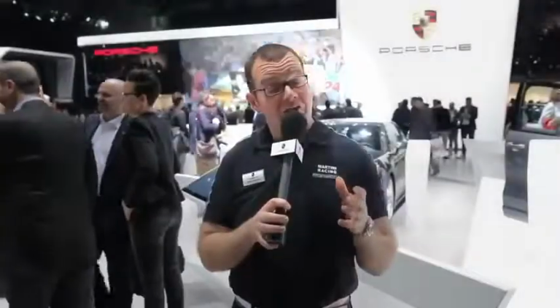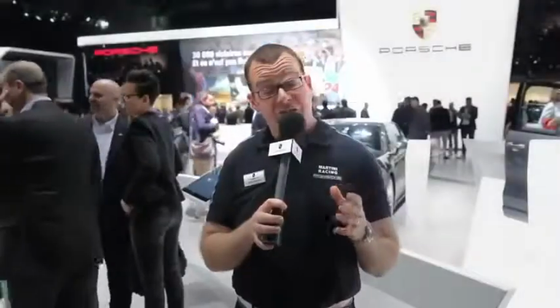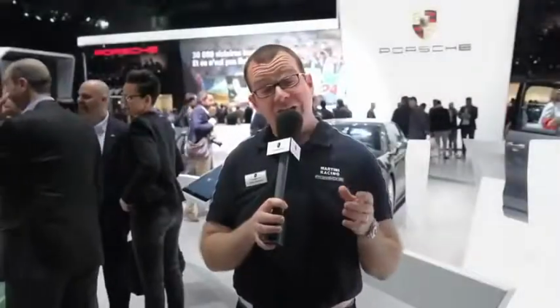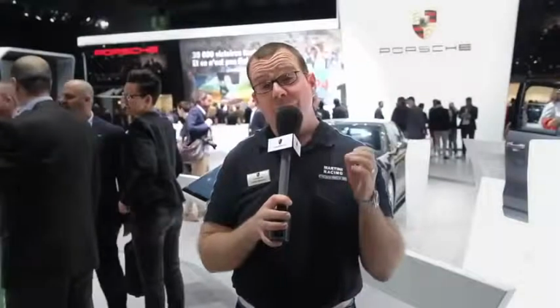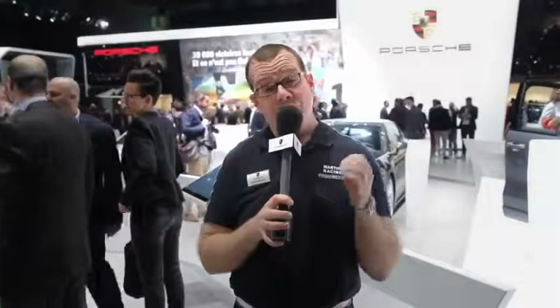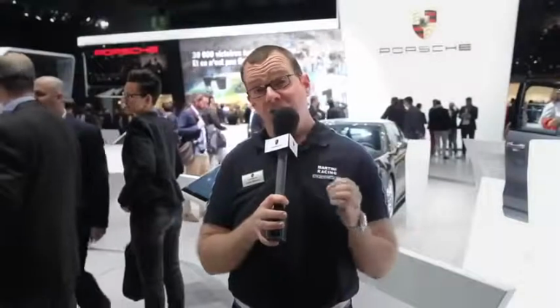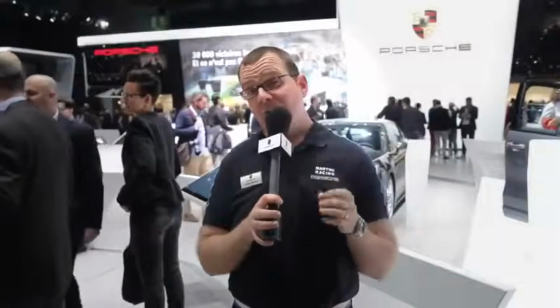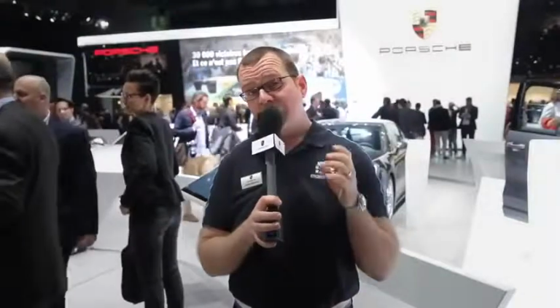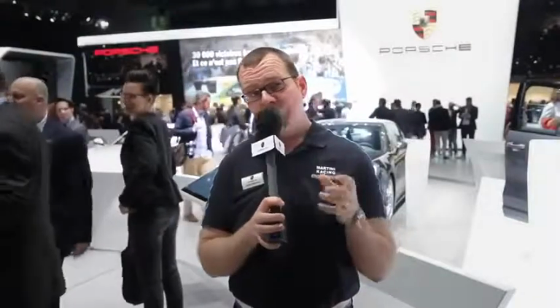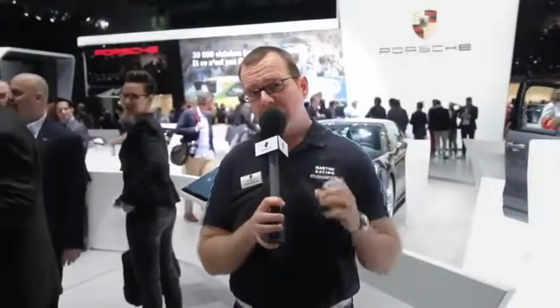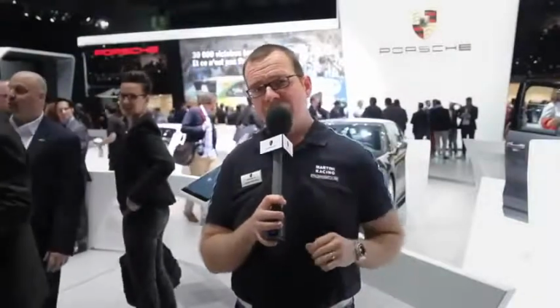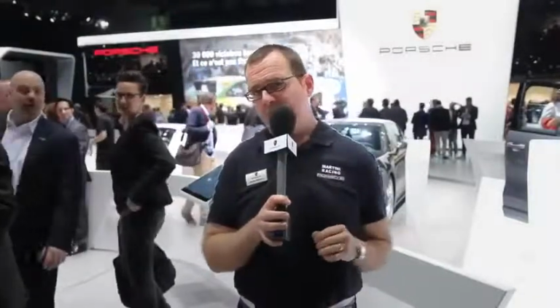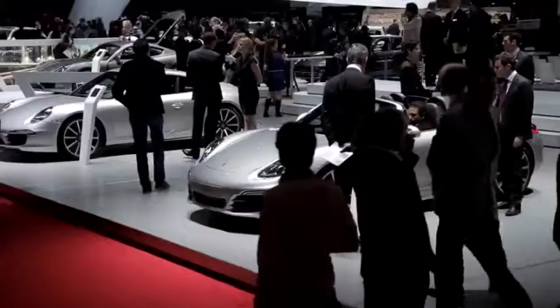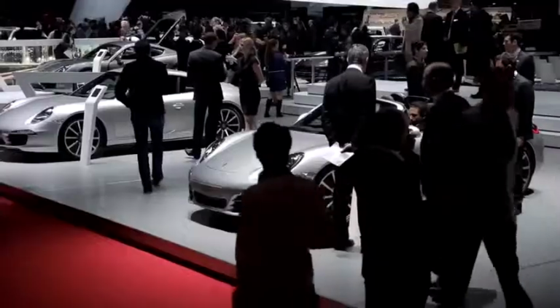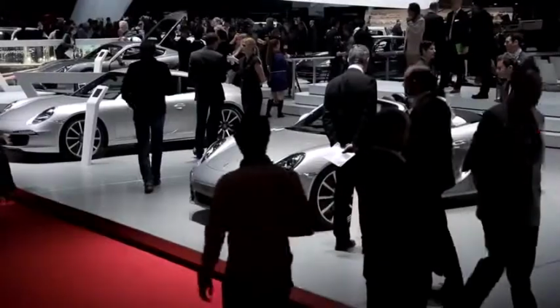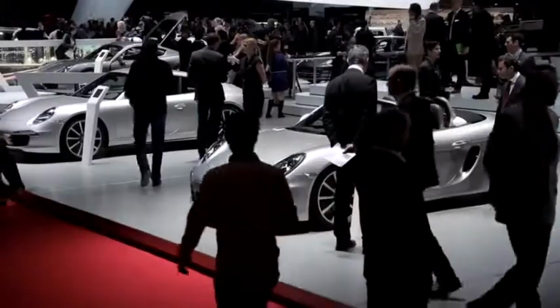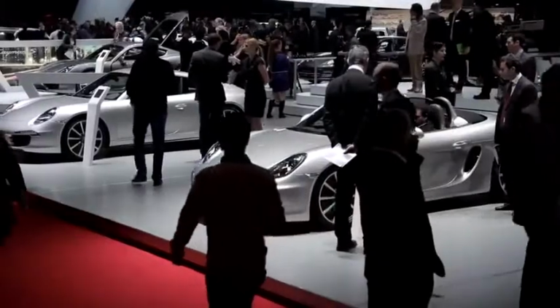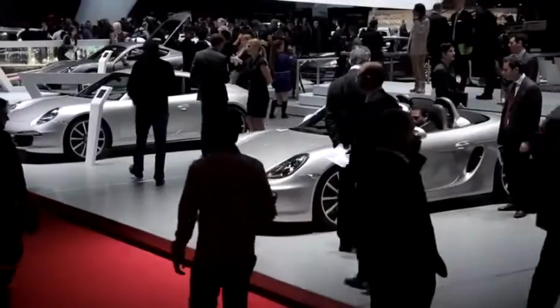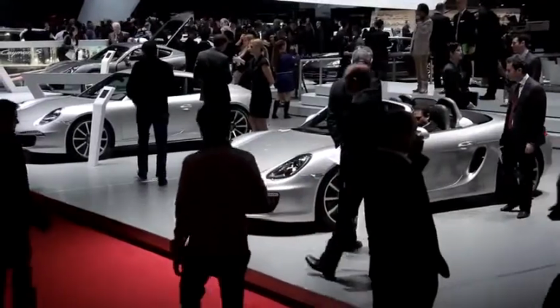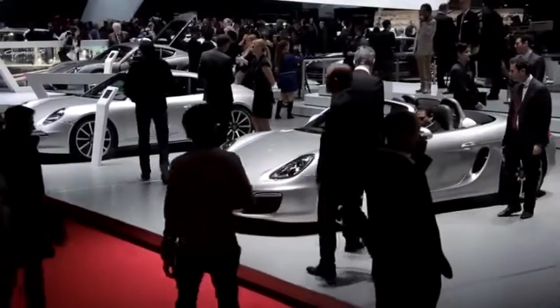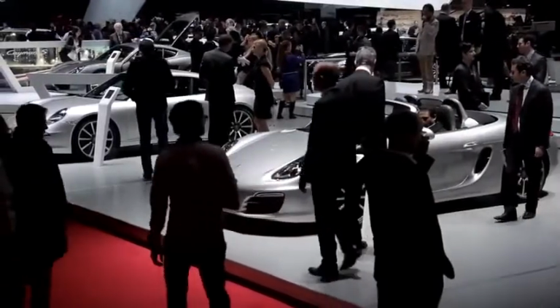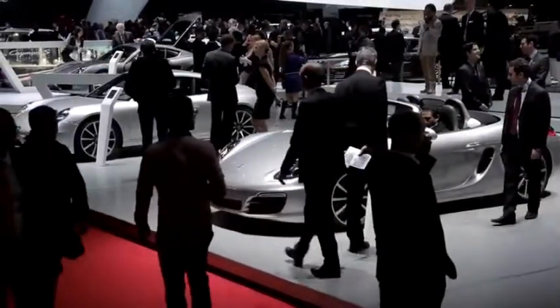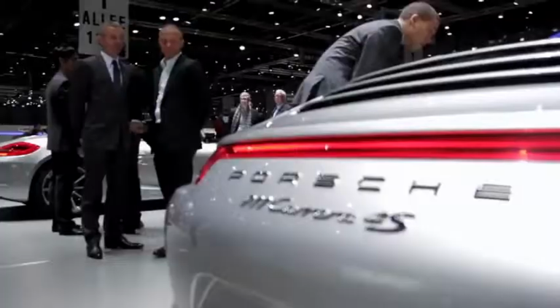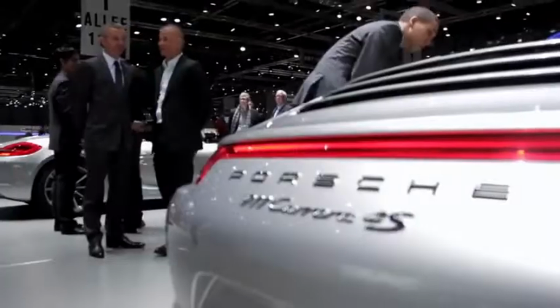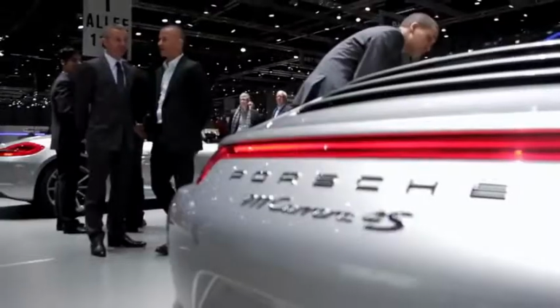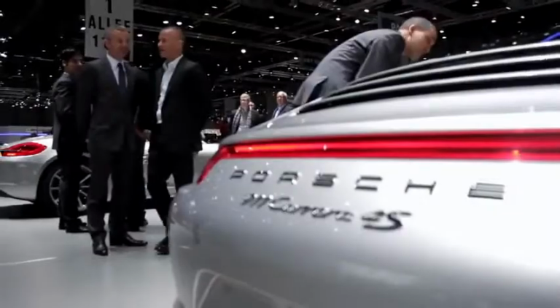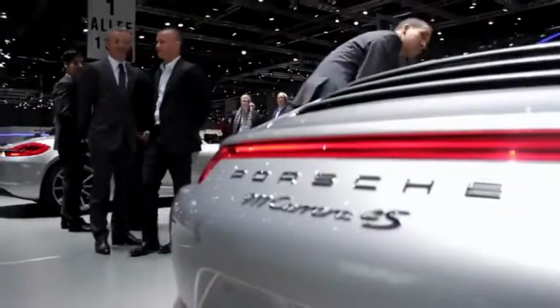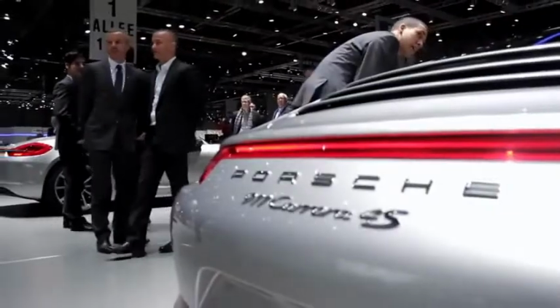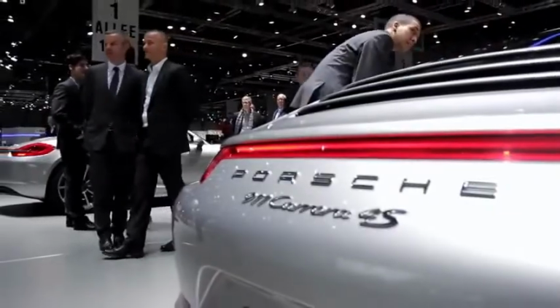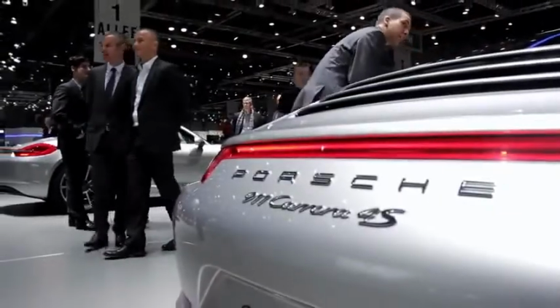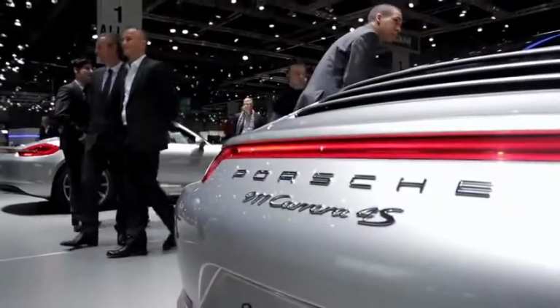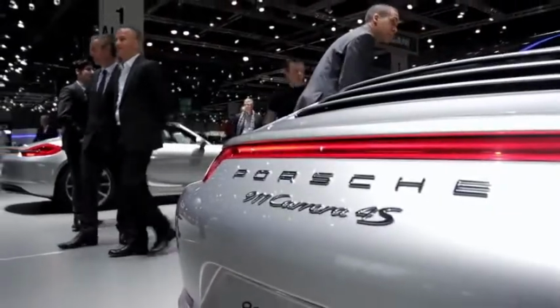Naturally, Porsche have their full range of cars here available on display at this year's Geneva Motor Show.